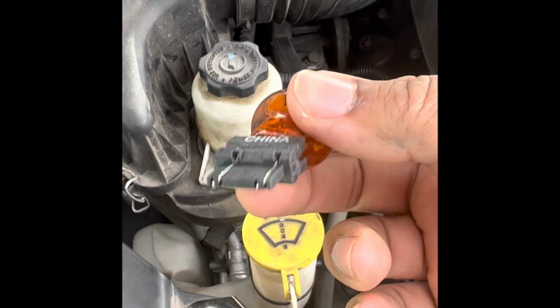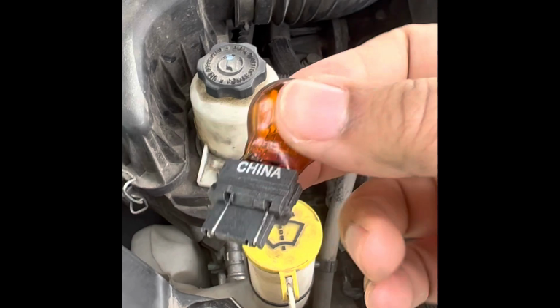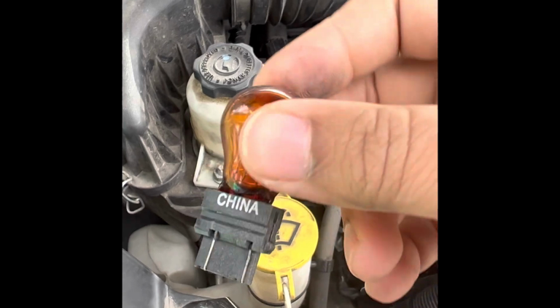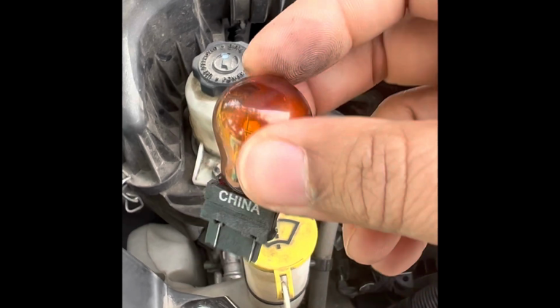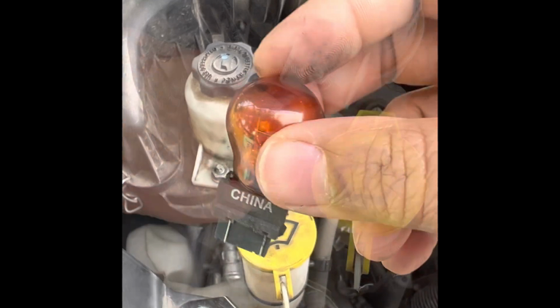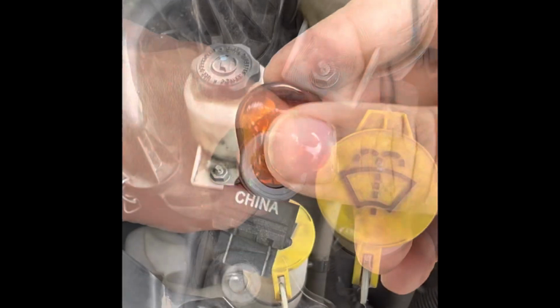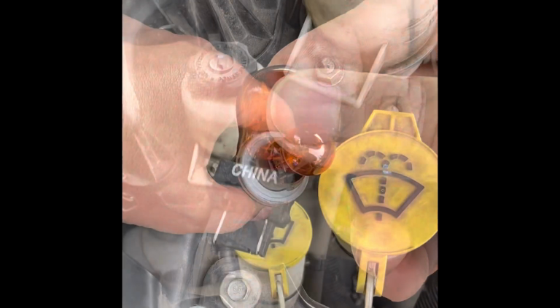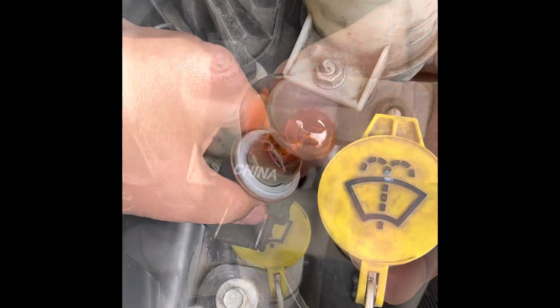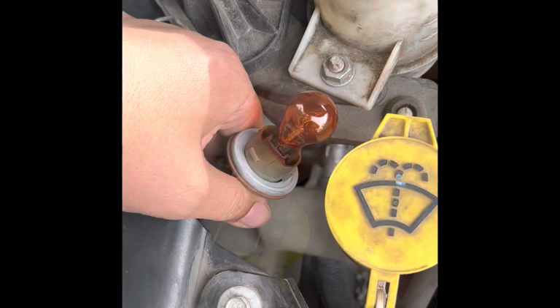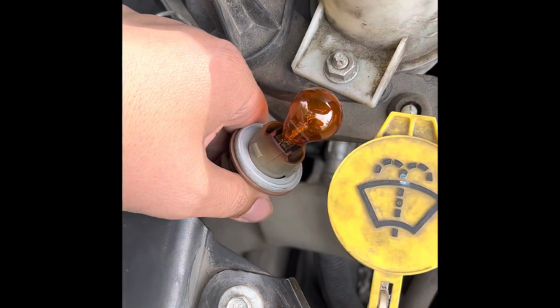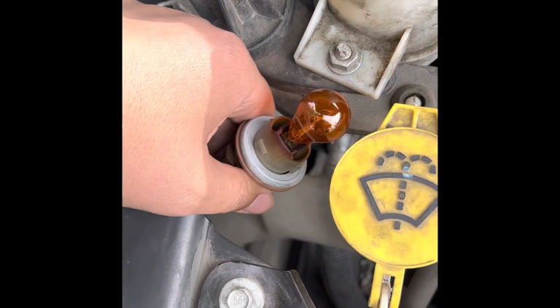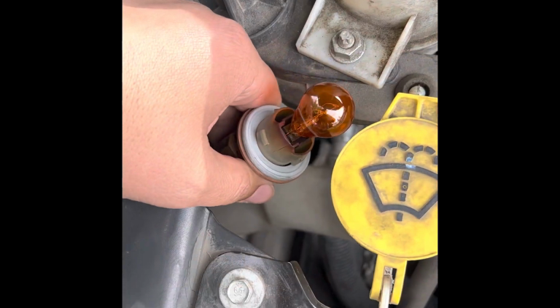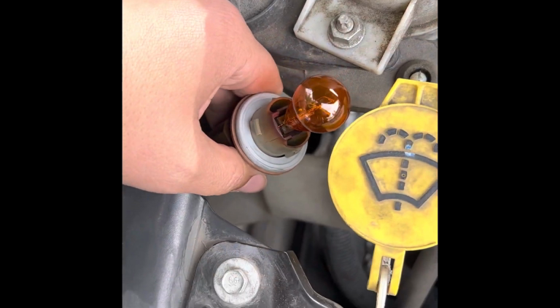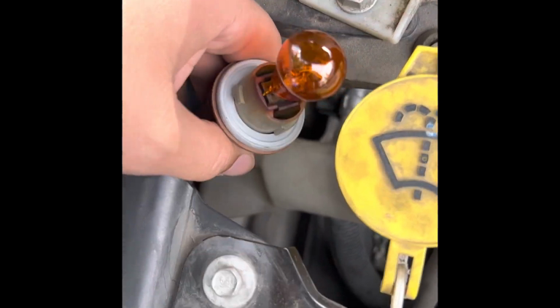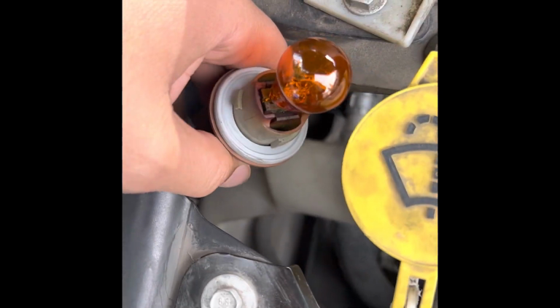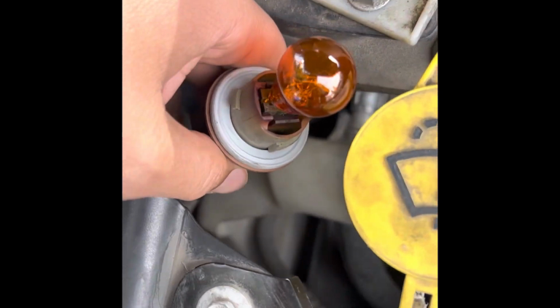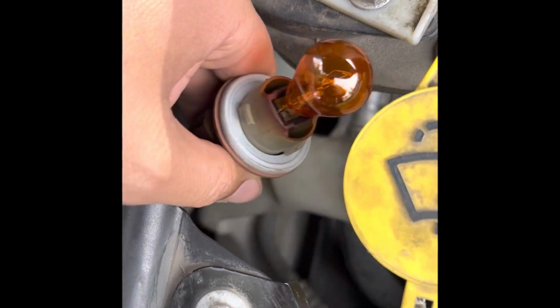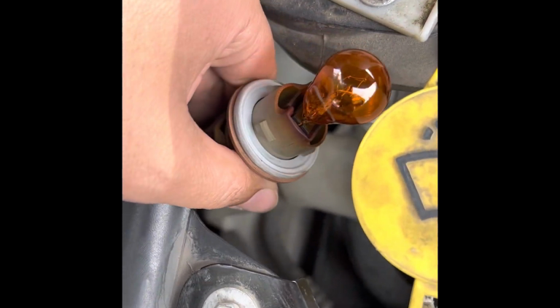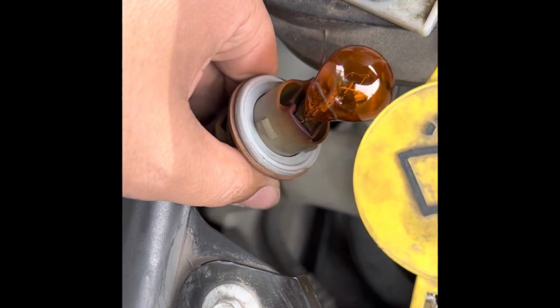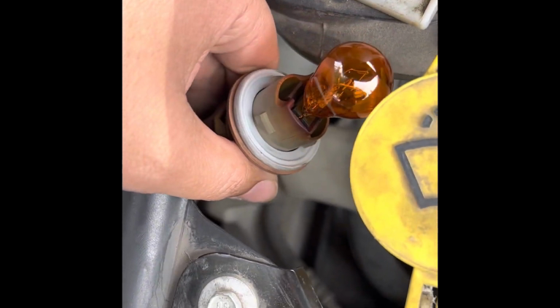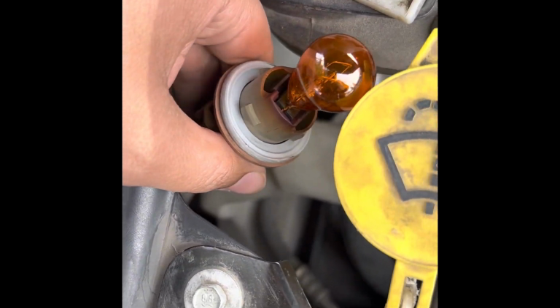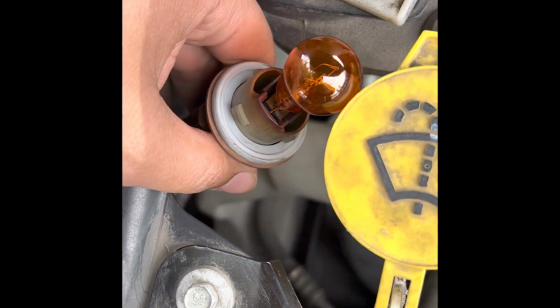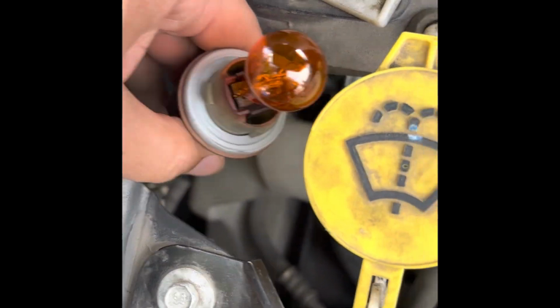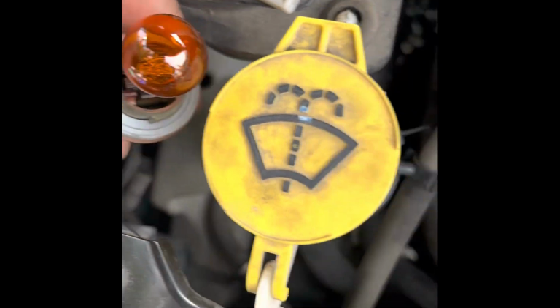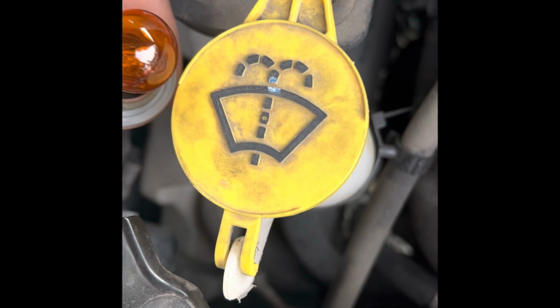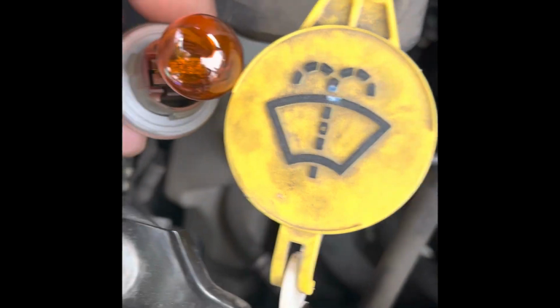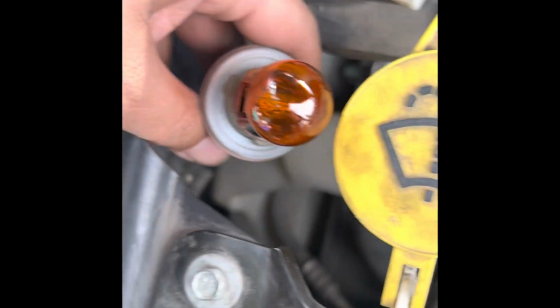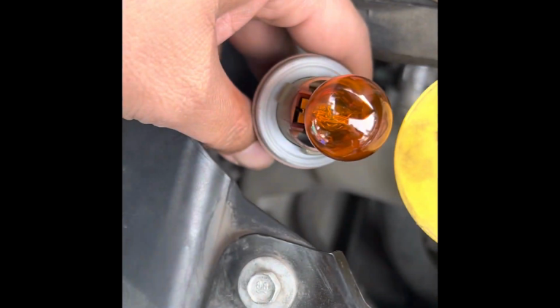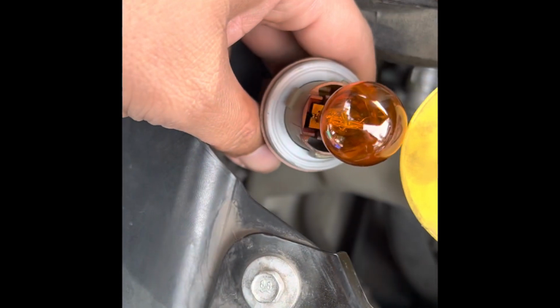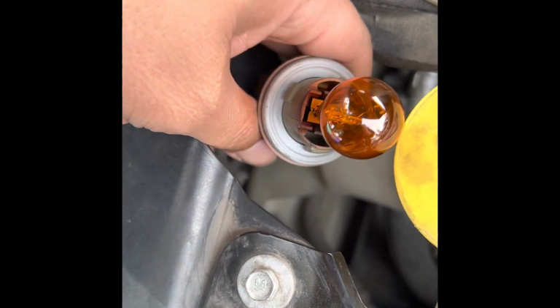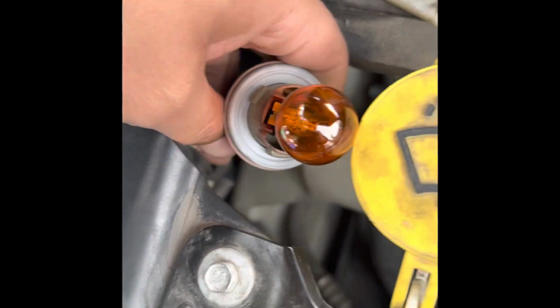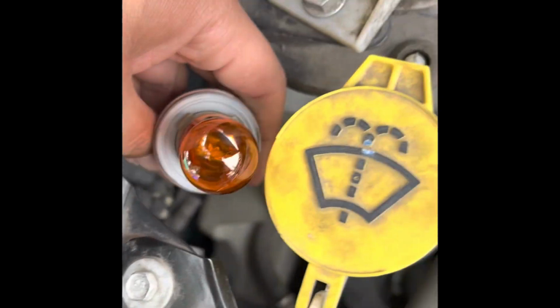No tools needed. Pop the new one in, just push it right in — no problem — and put it back in.